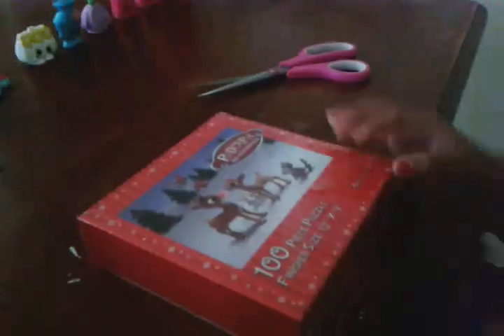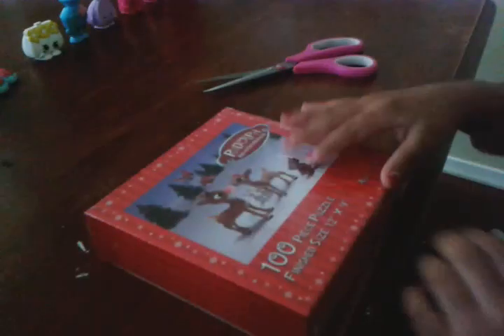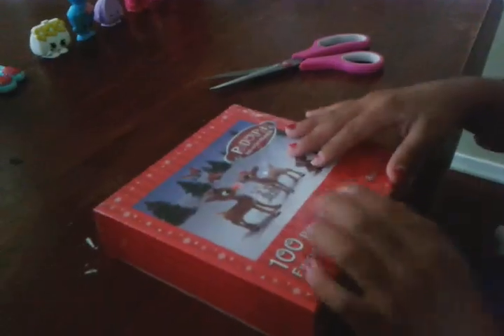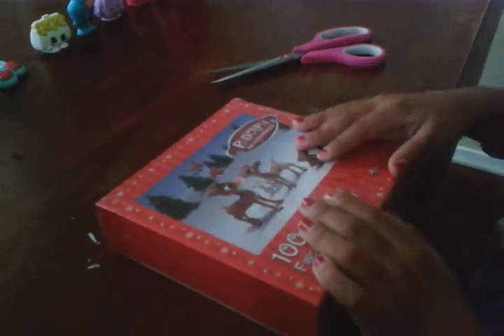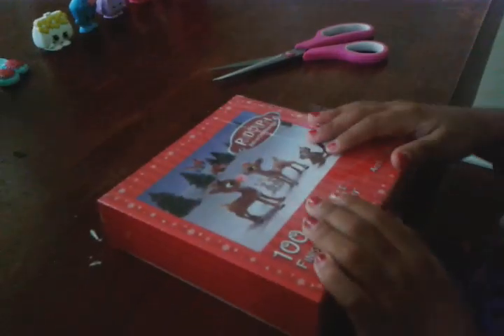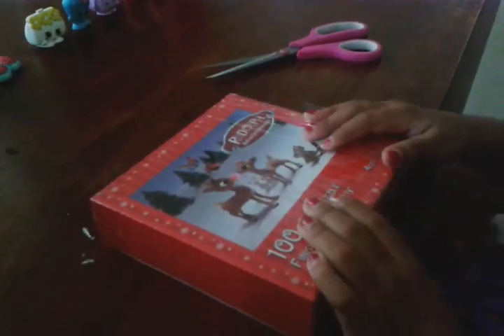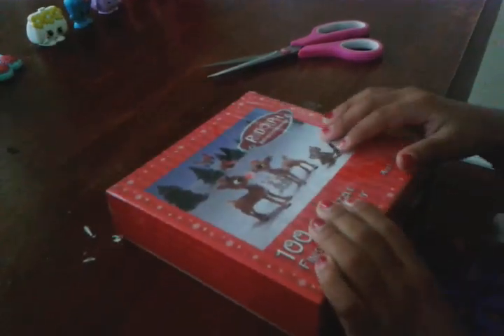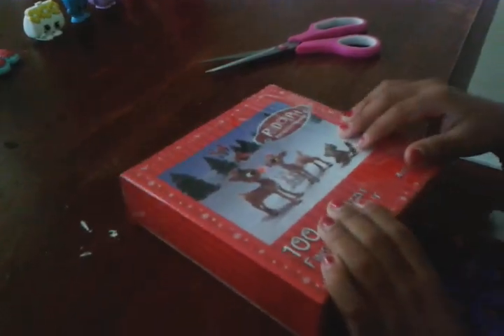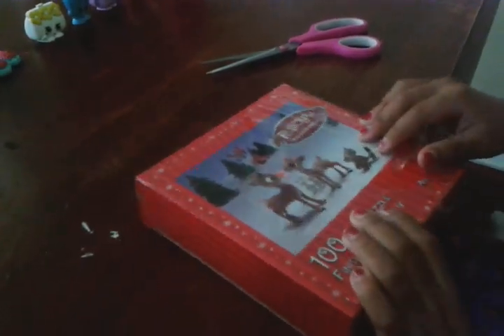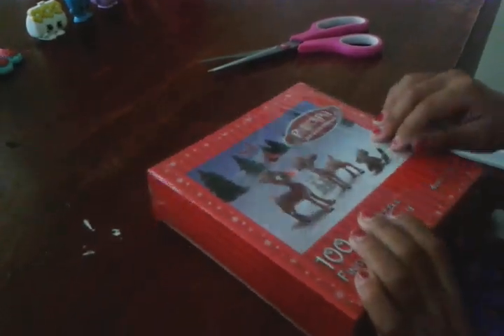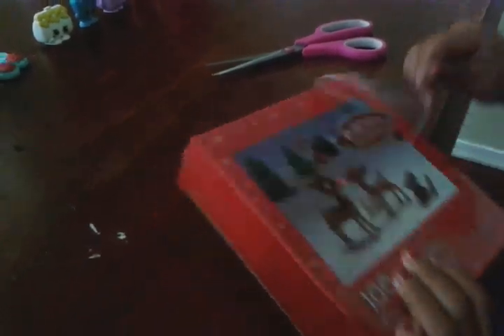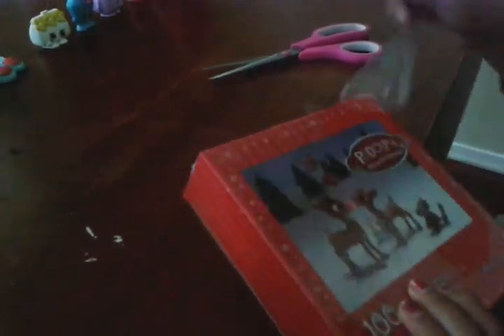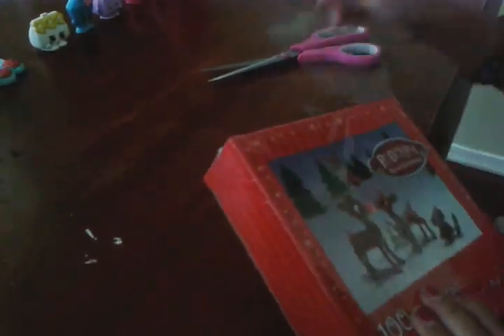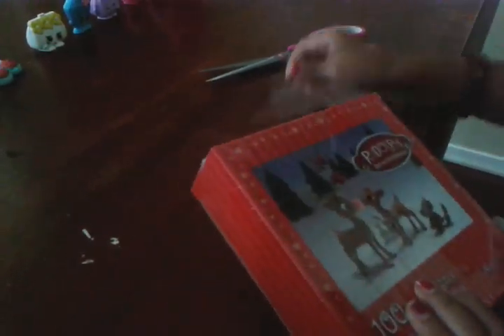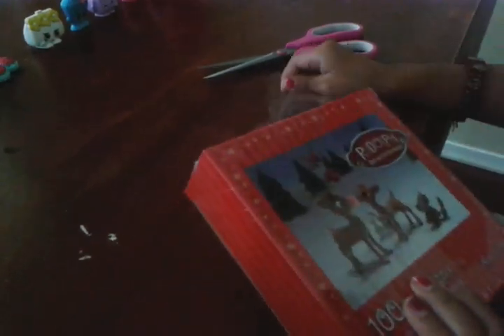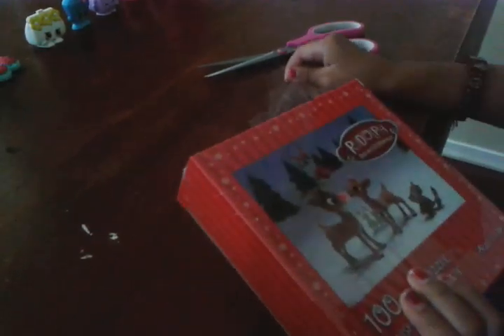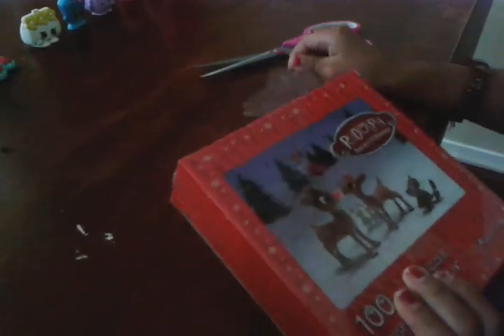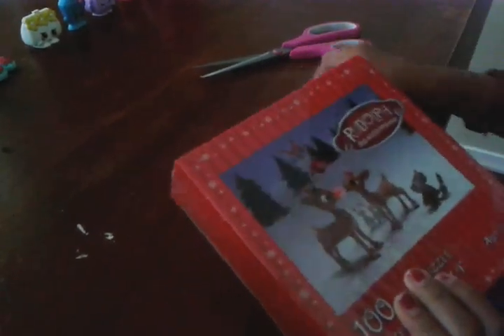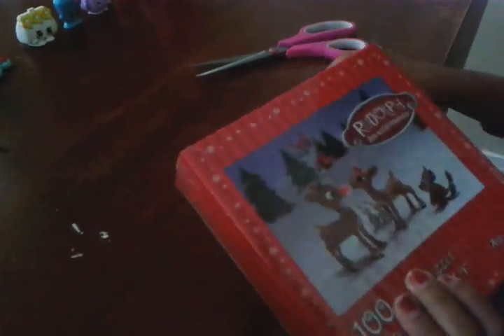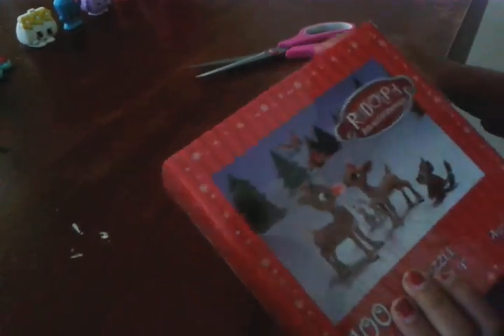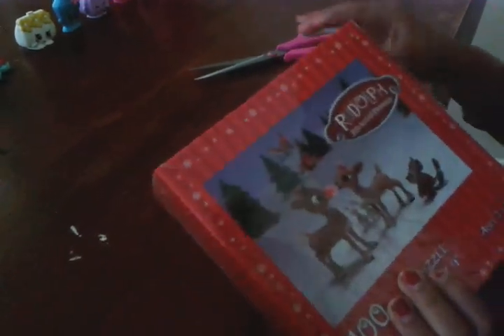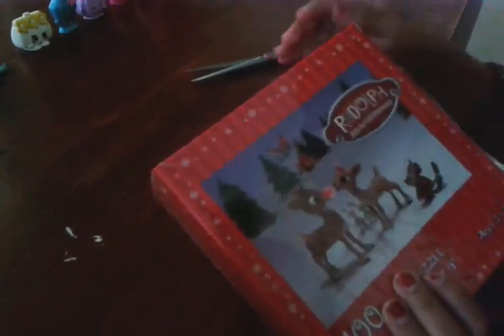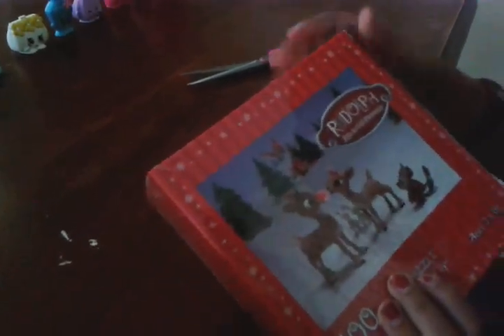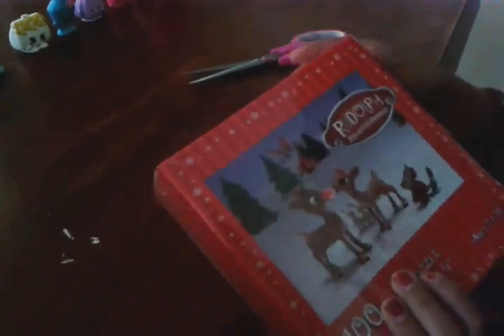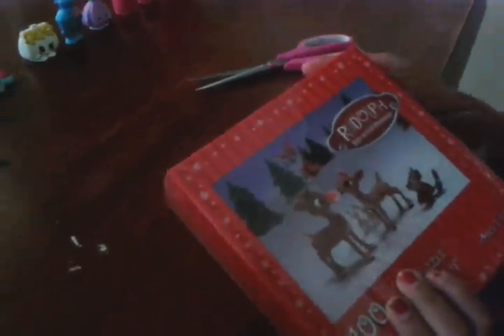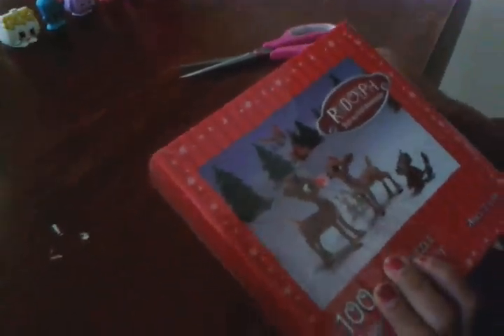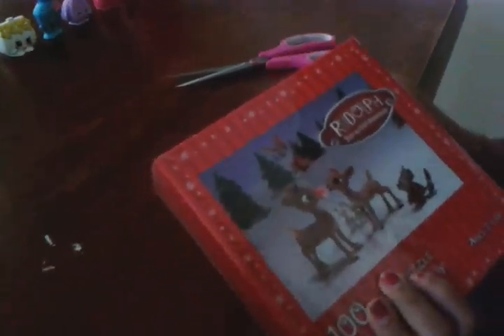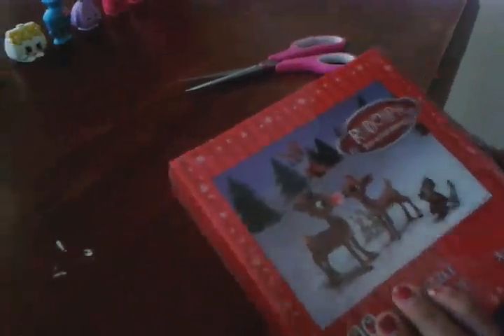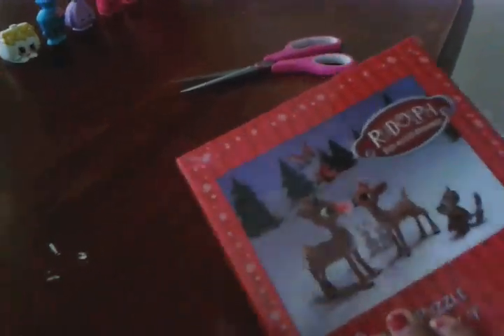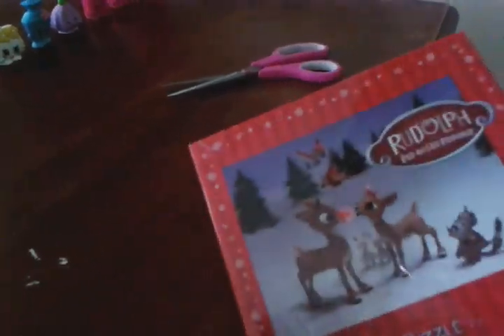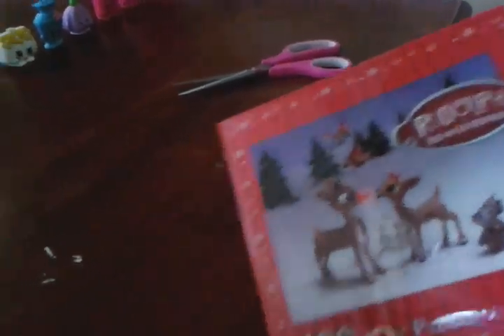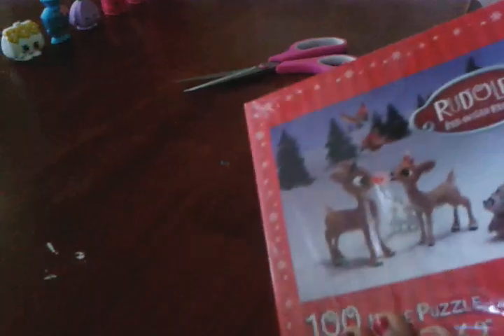Hey guys, today we're going to be opening our Rudolph the Reynolds Reindeer Puzzle.